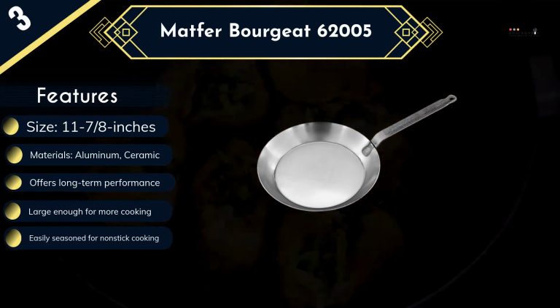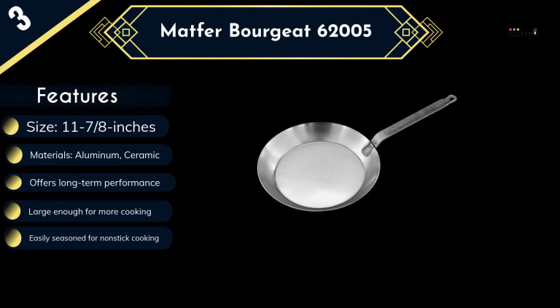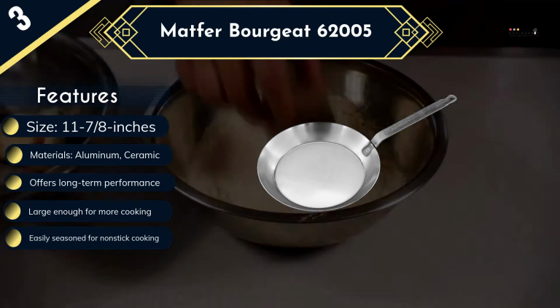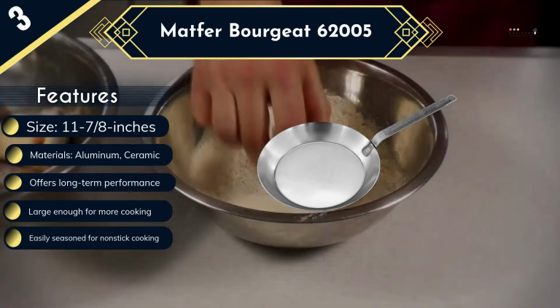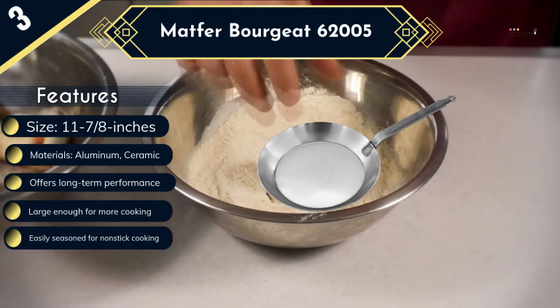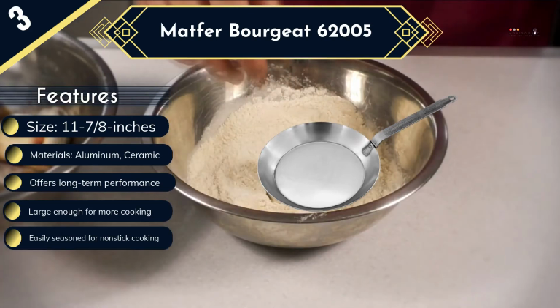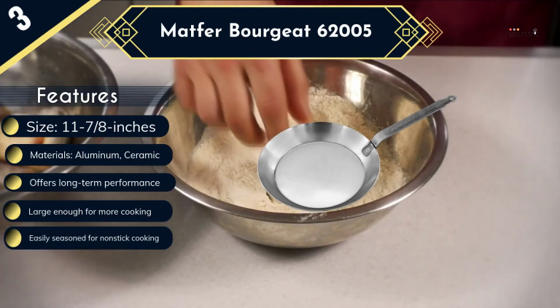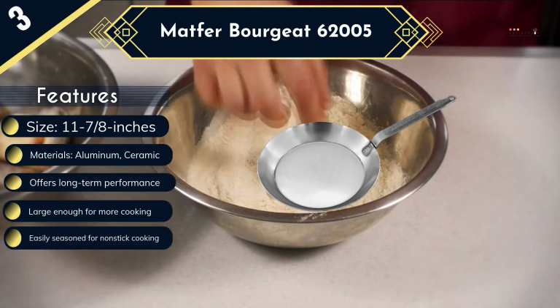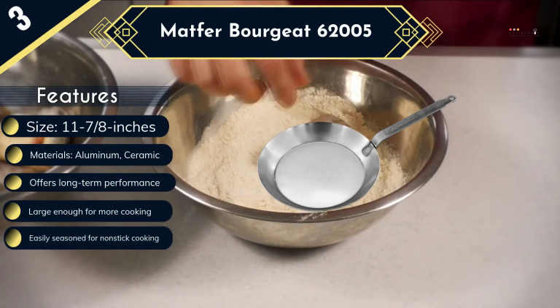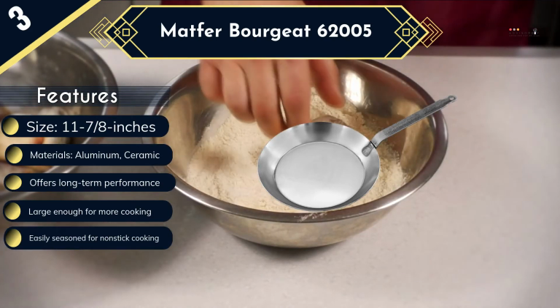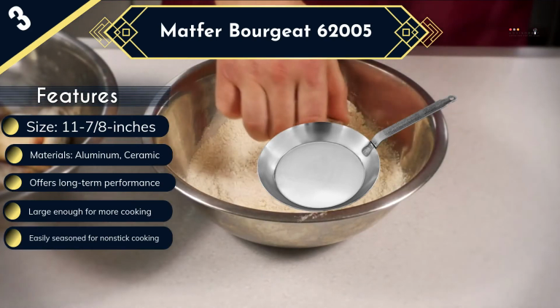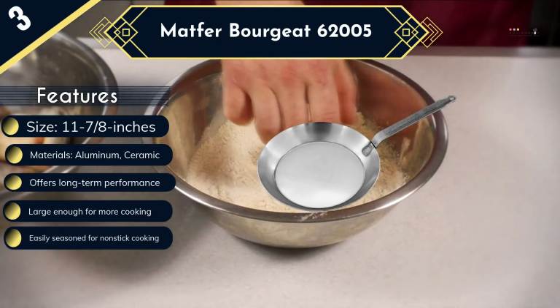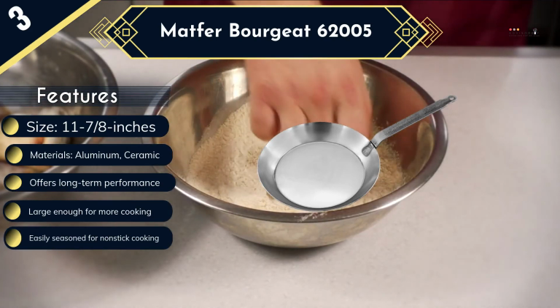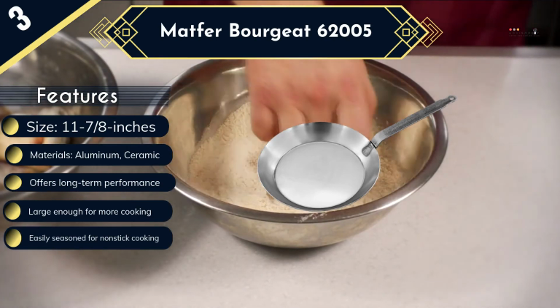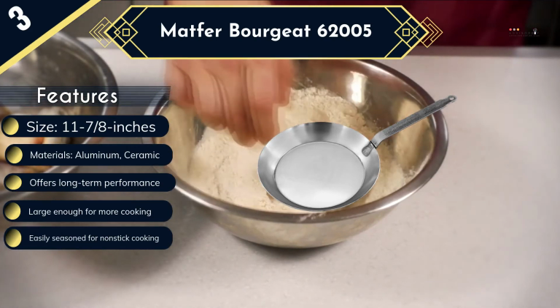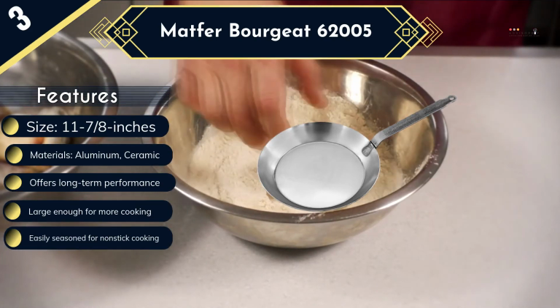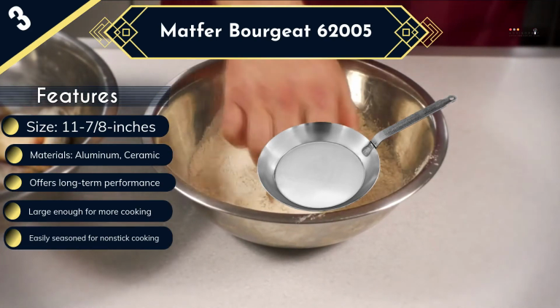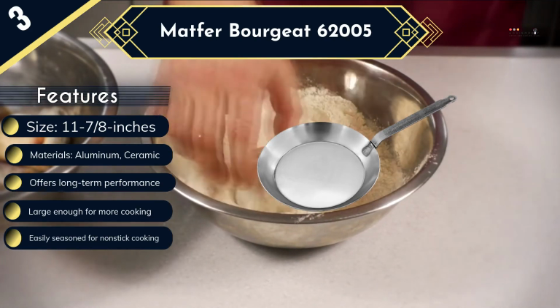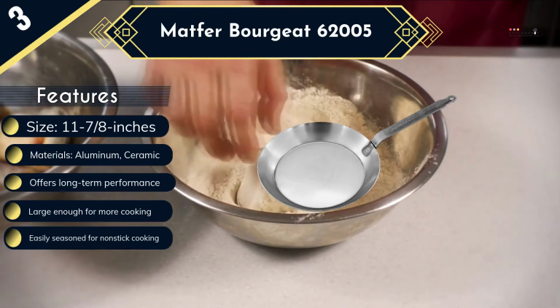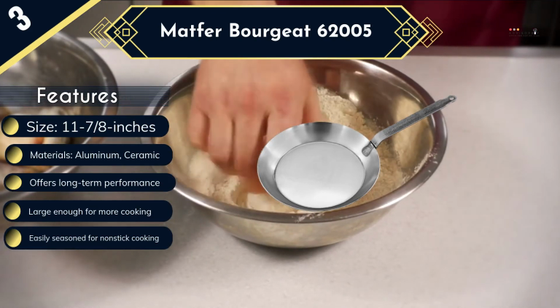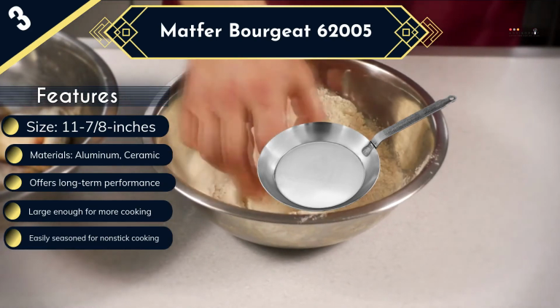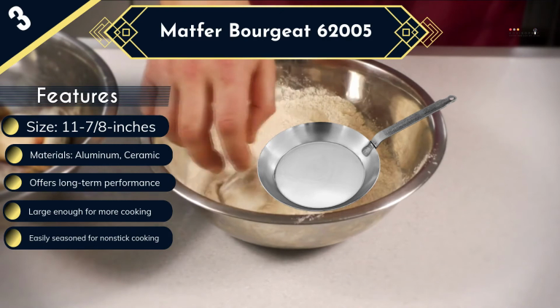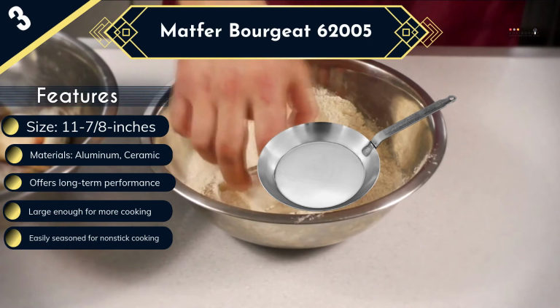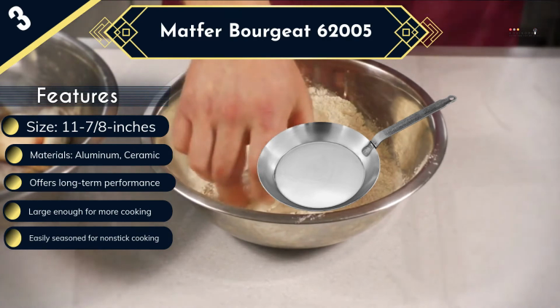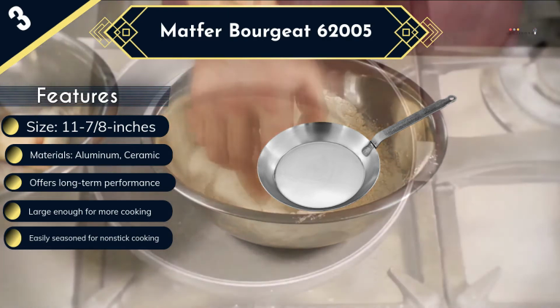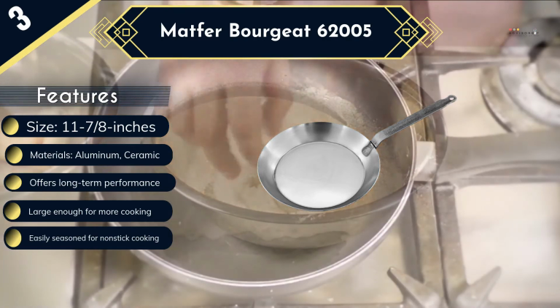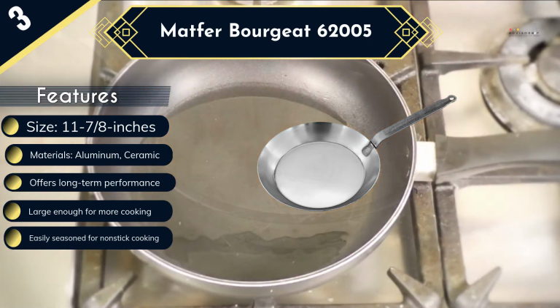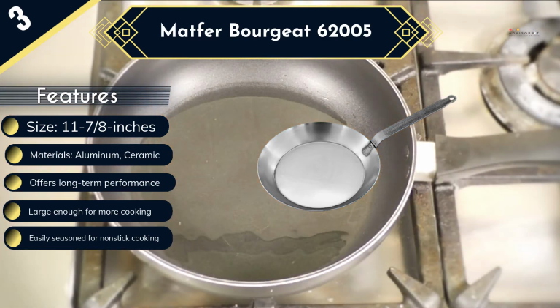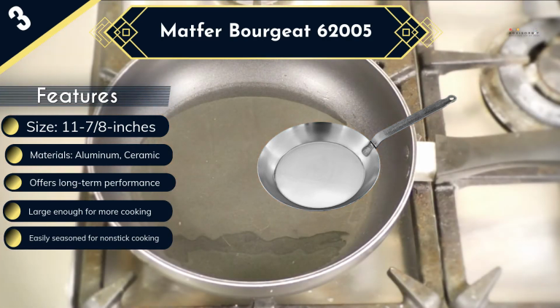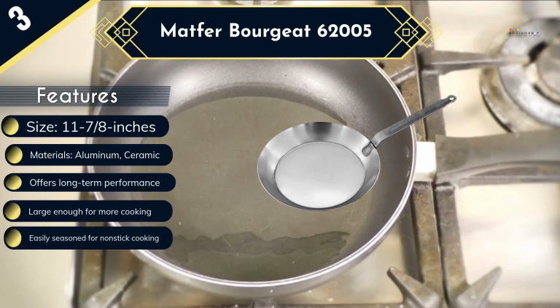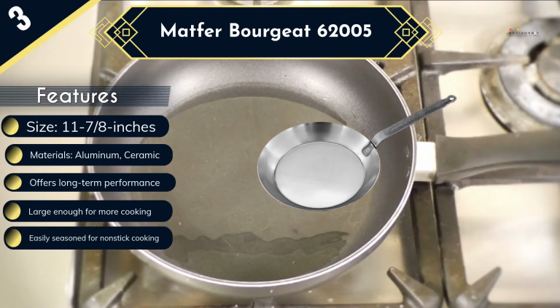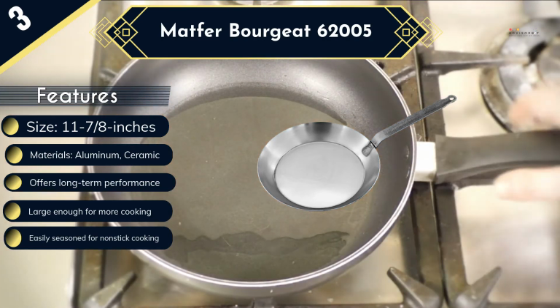Even though it is not dishwasher safe, the pan is elementary to clean. You need to wipe using a paper towel then rinse under hot water.